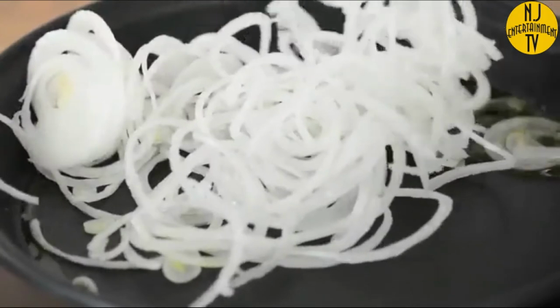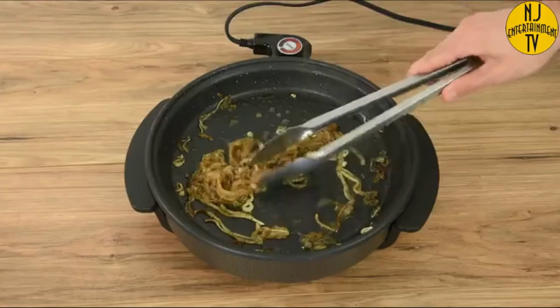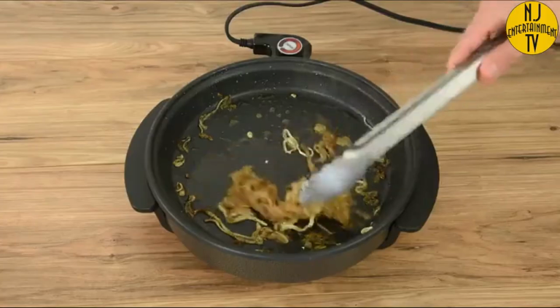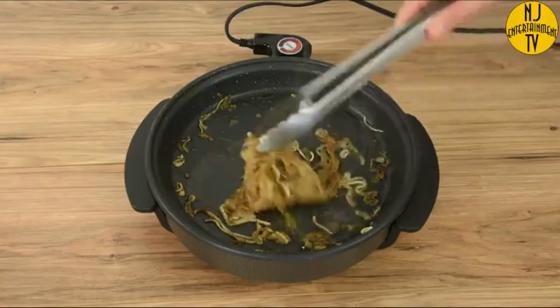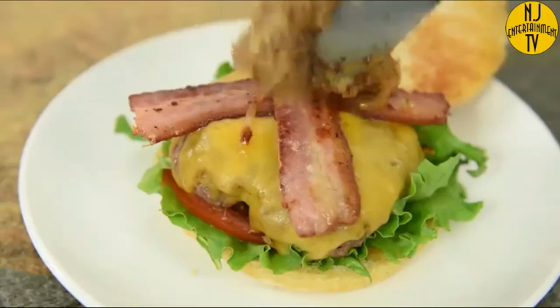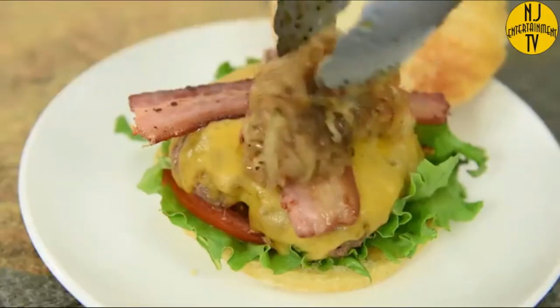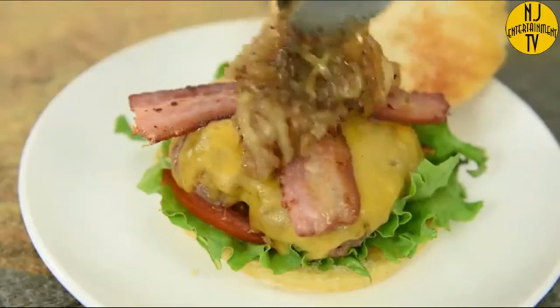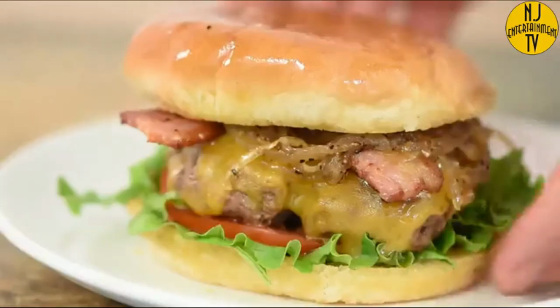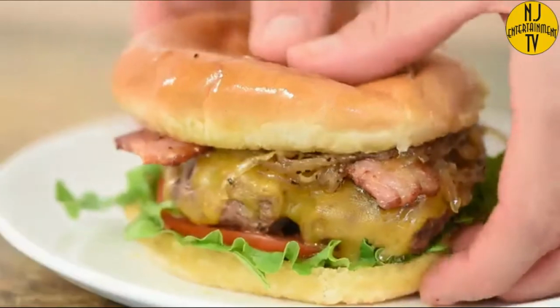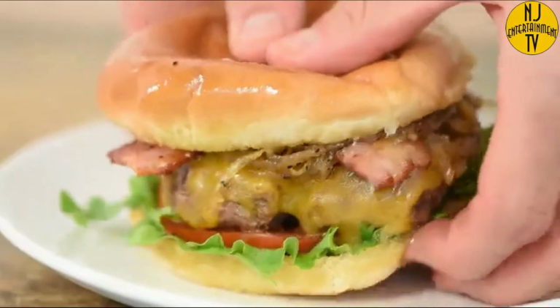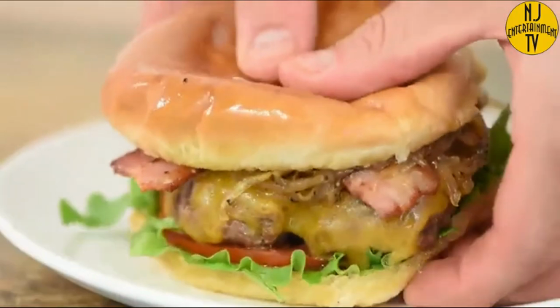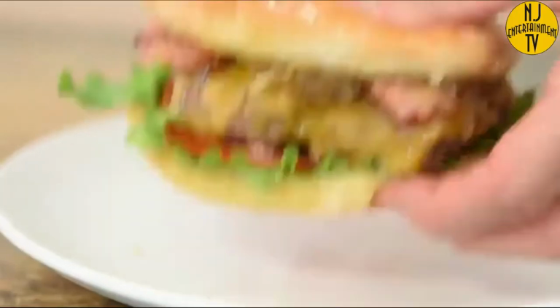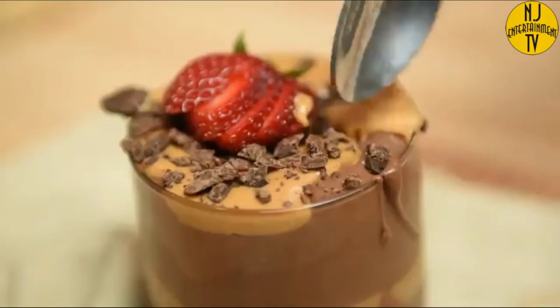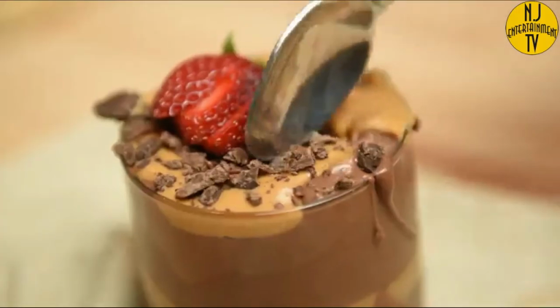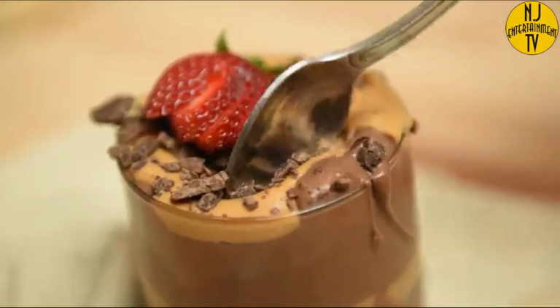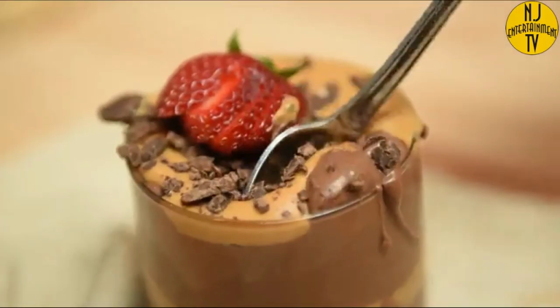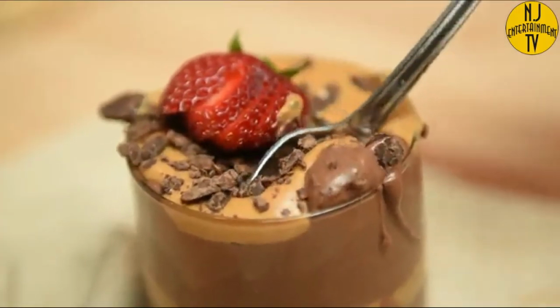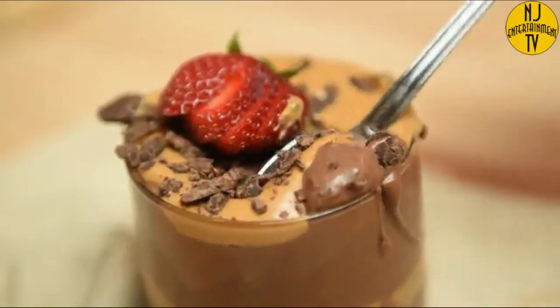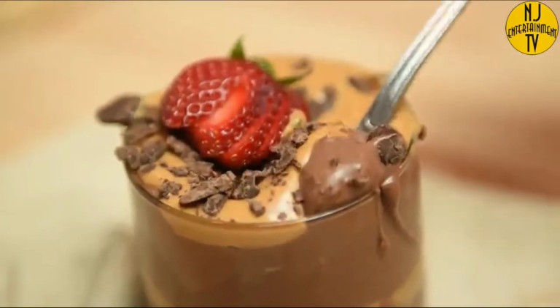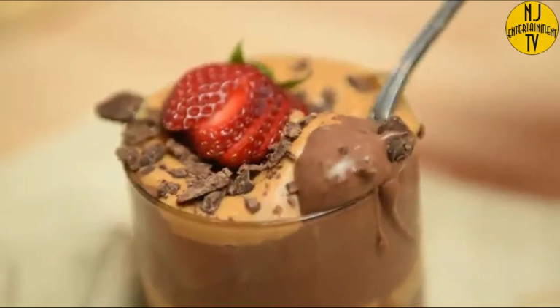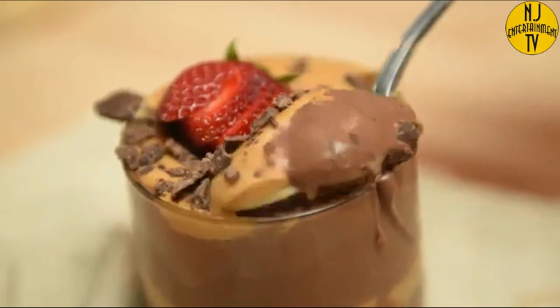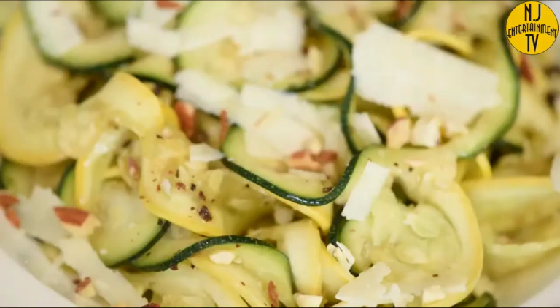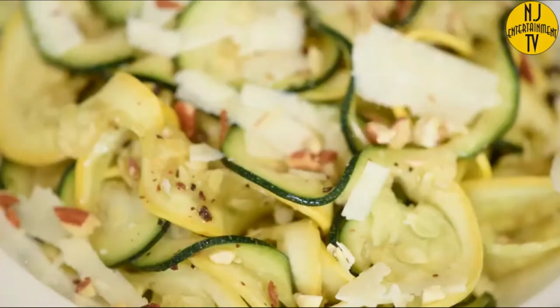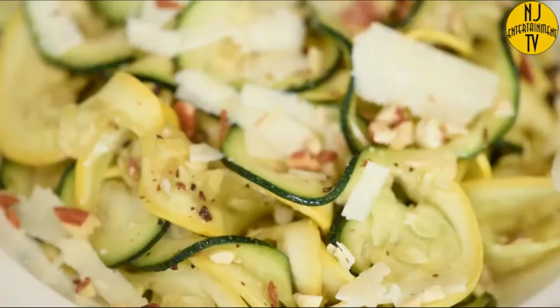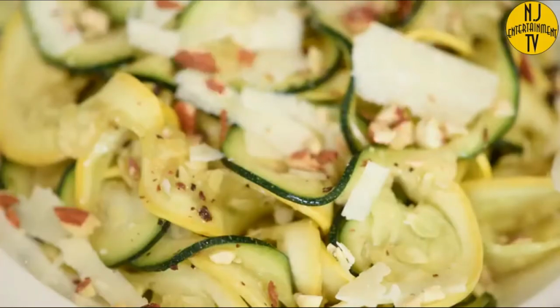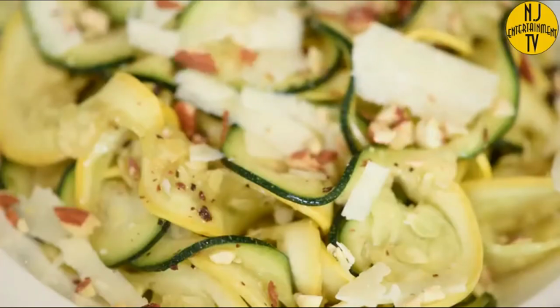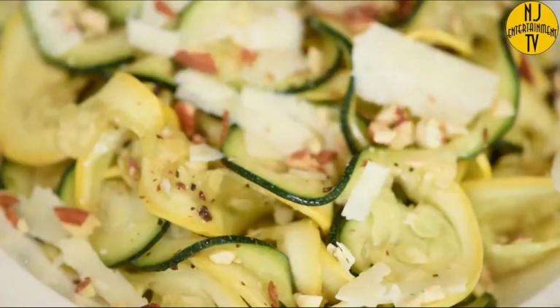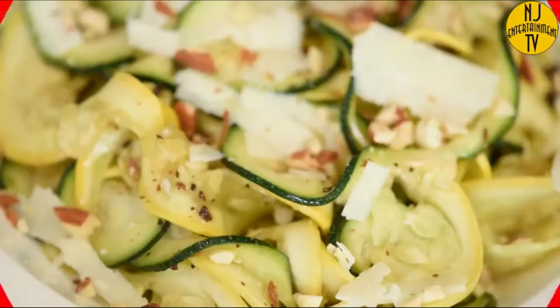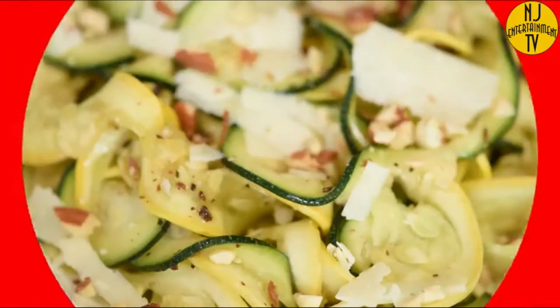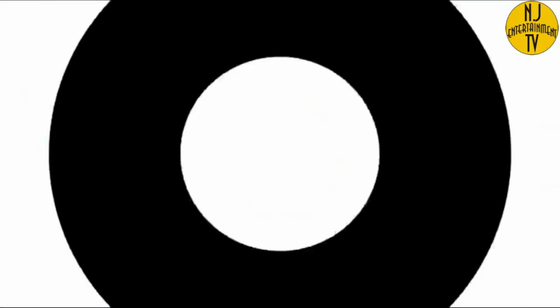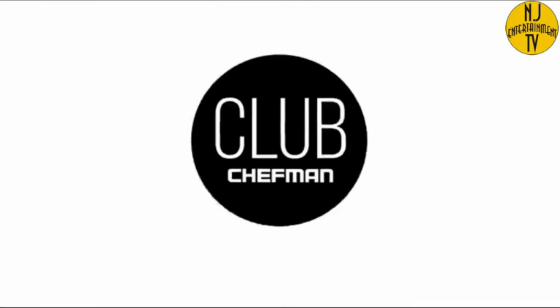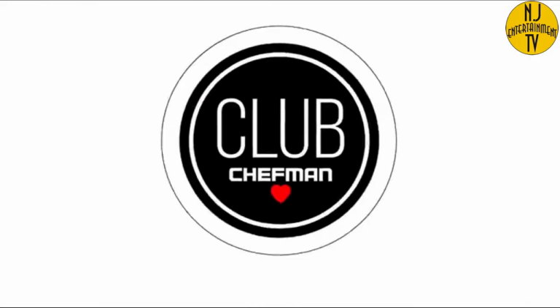Get the most out of your purchase with access to clubchefman.com for recipes, tutorials, and personalized help from a chef. Now get cookin'.